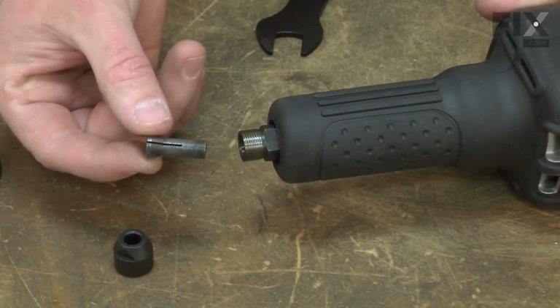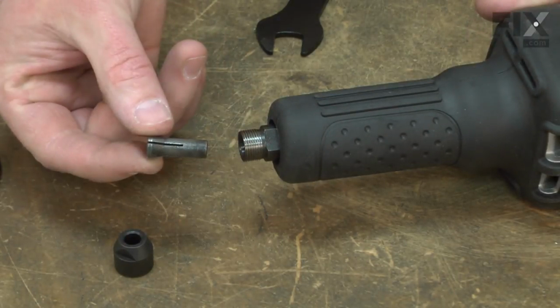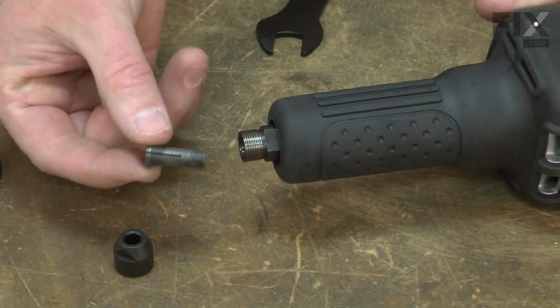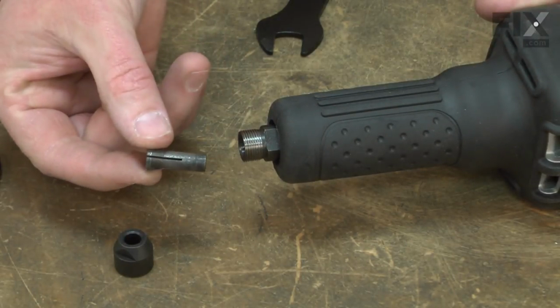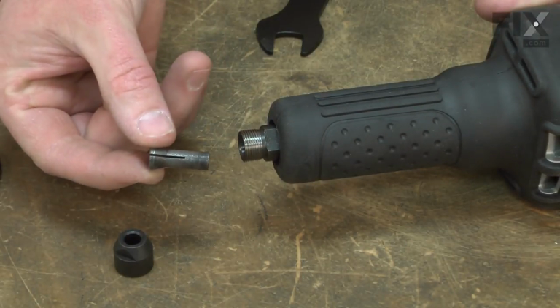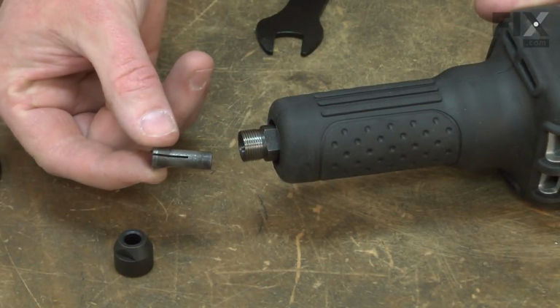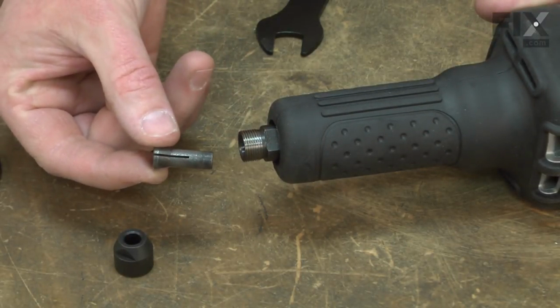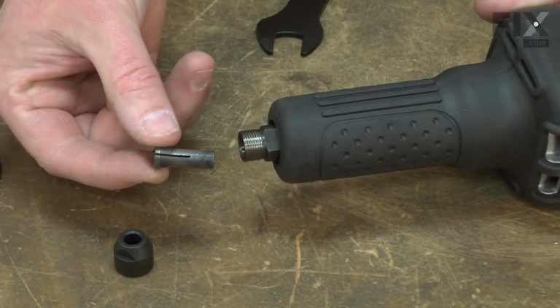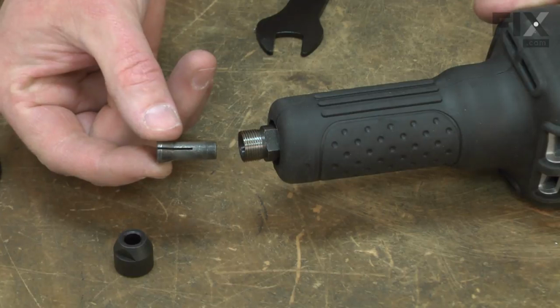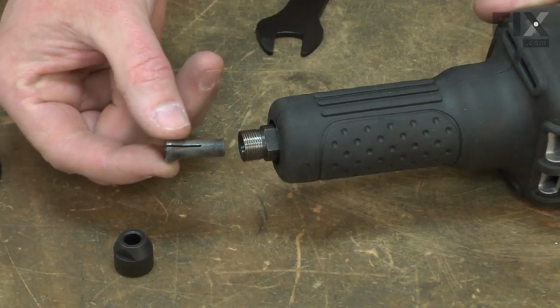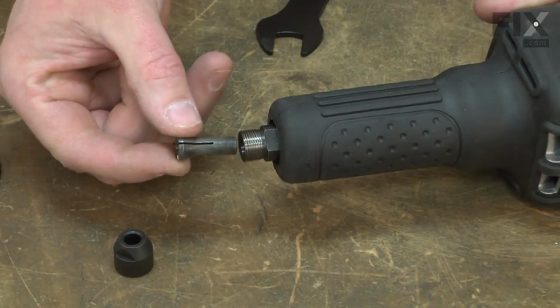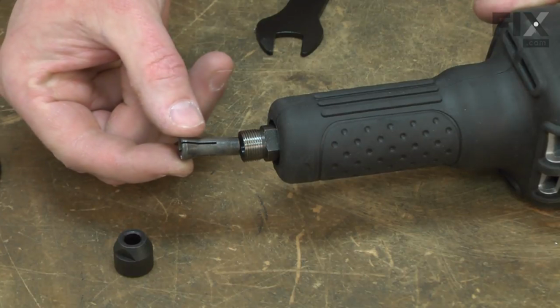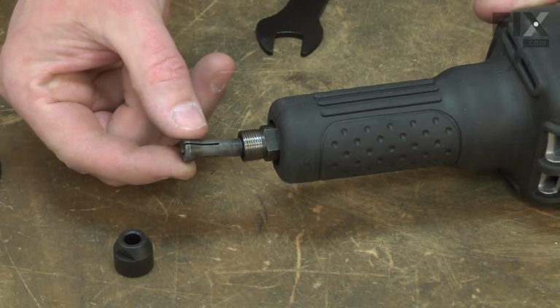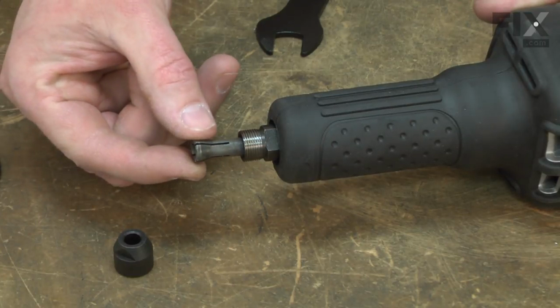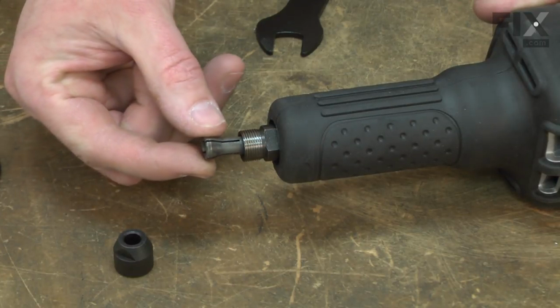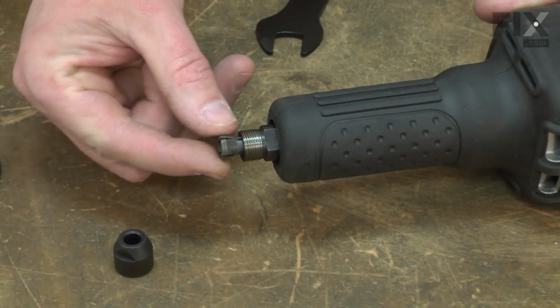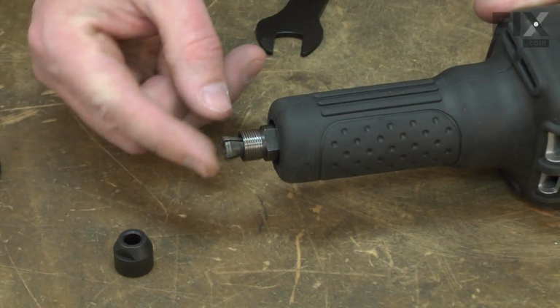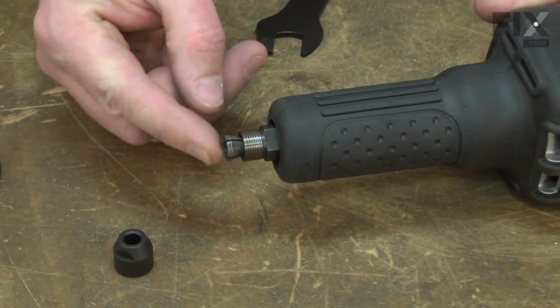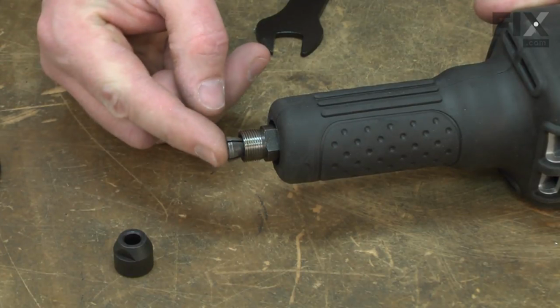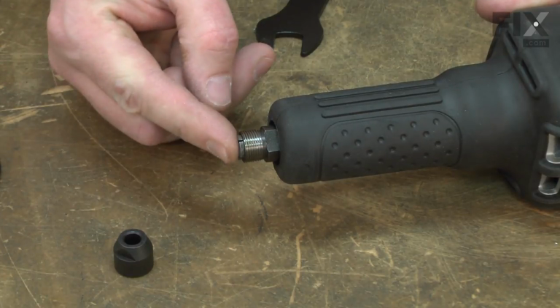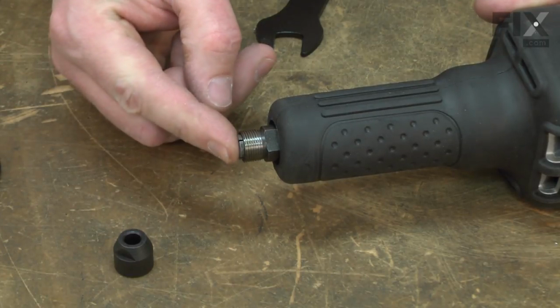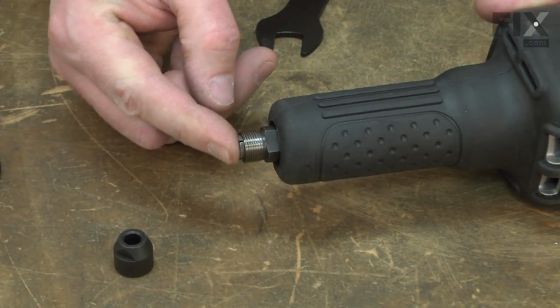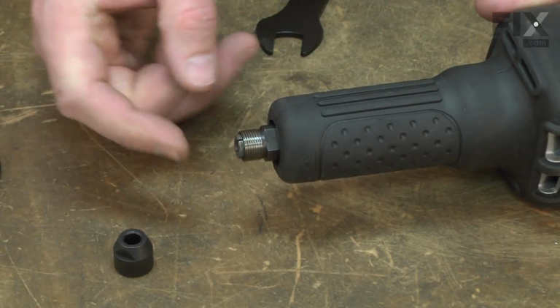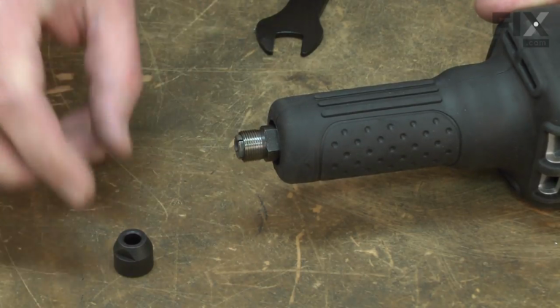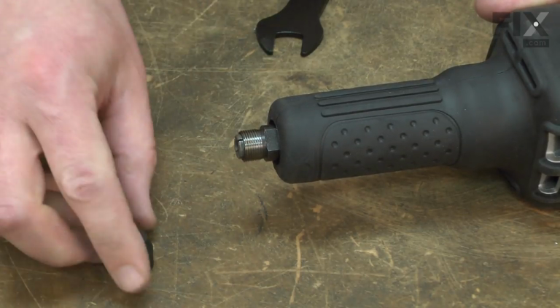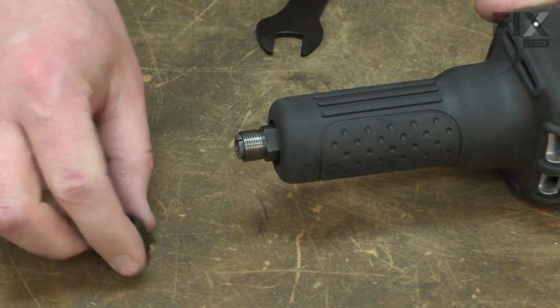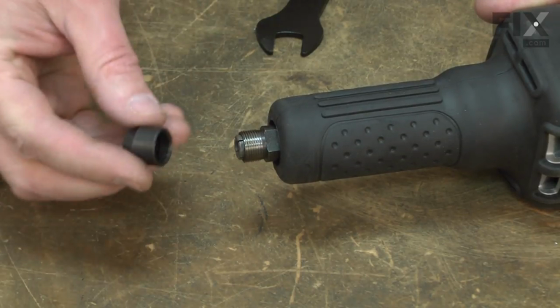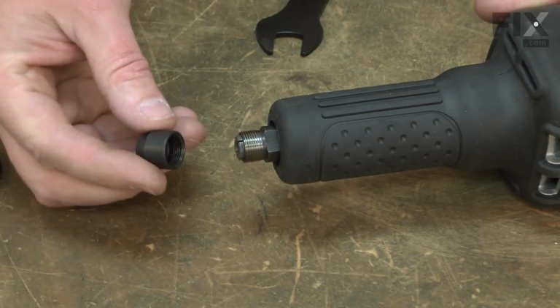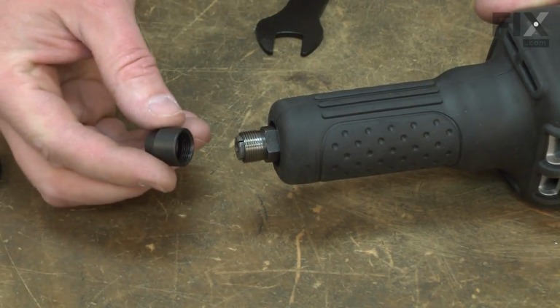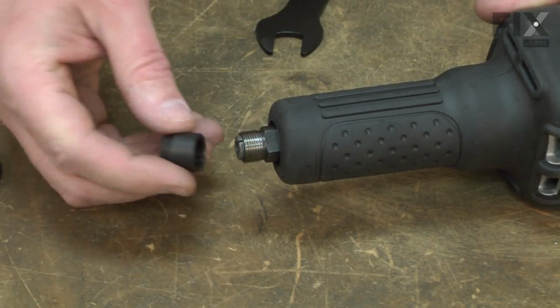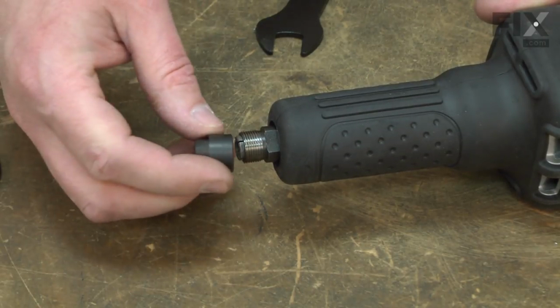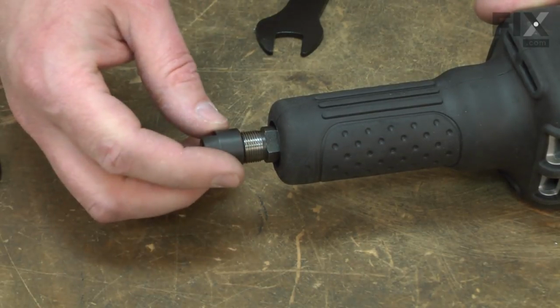Now I can install the new collet. I'll slide it into the spindle and replace the nut.